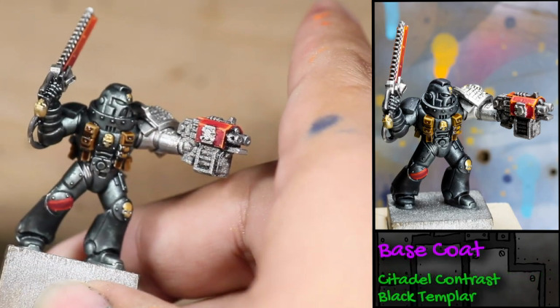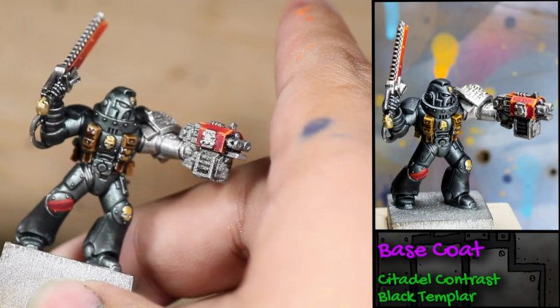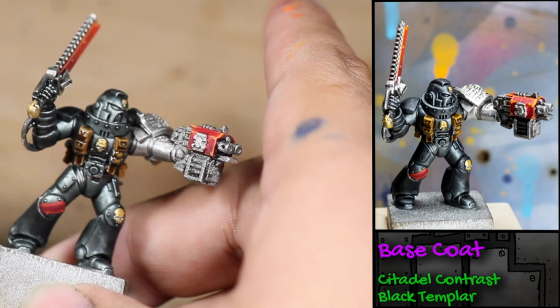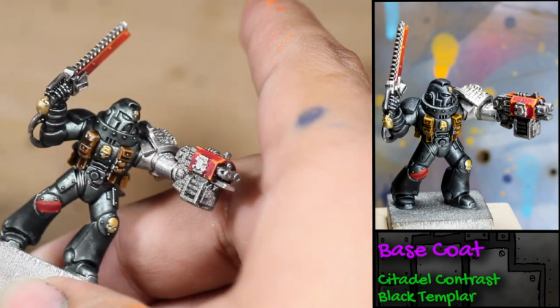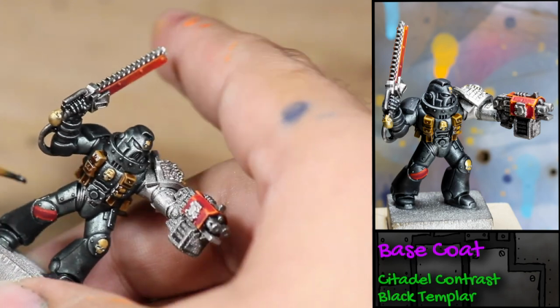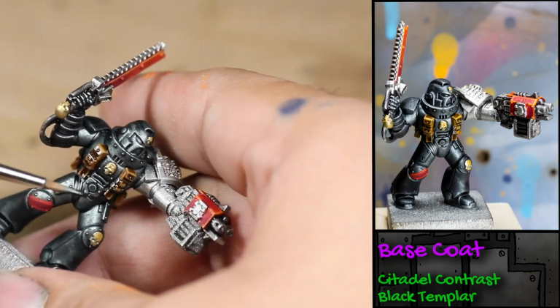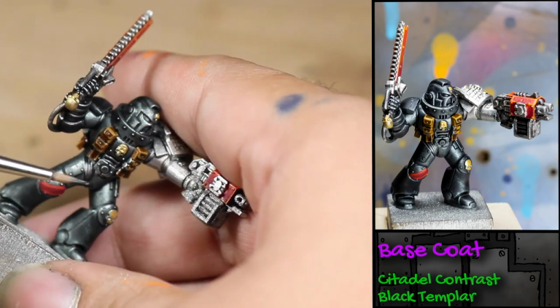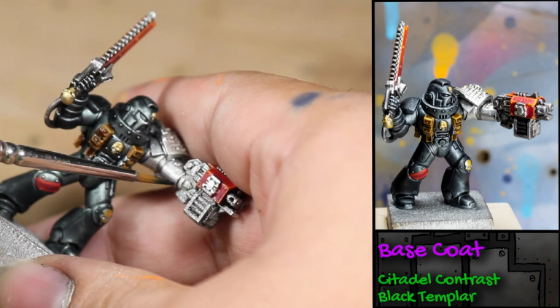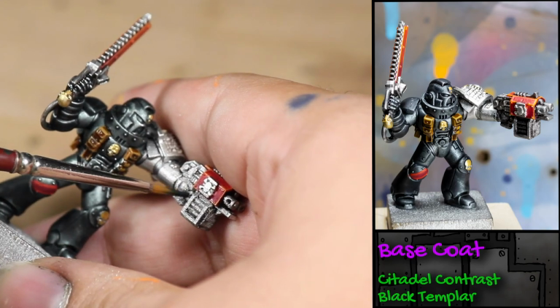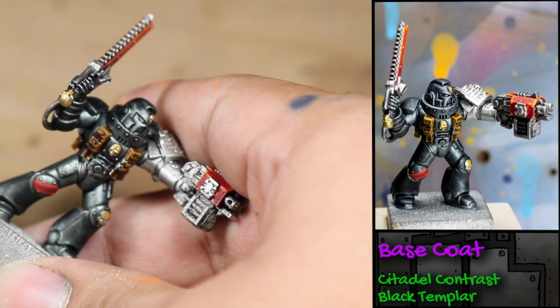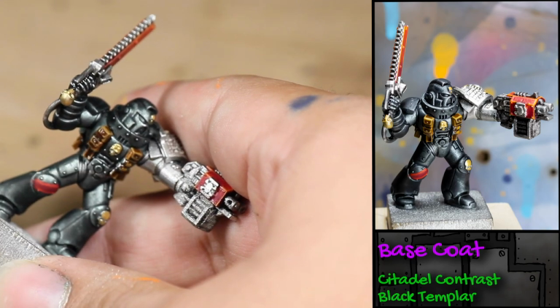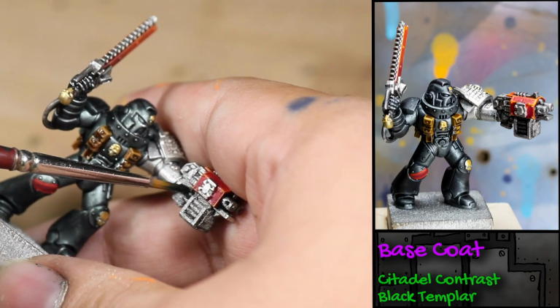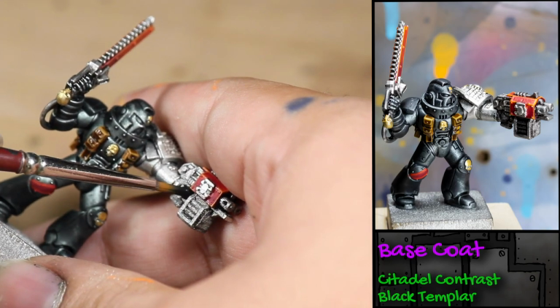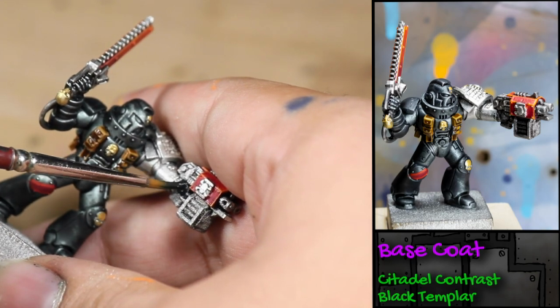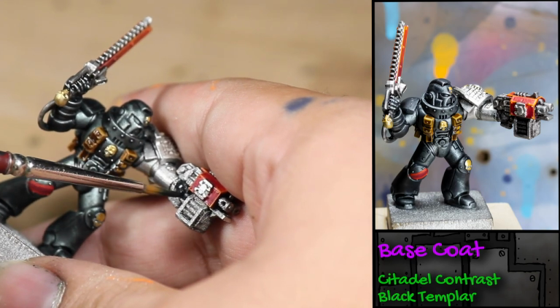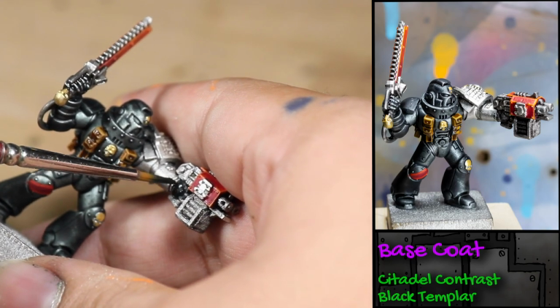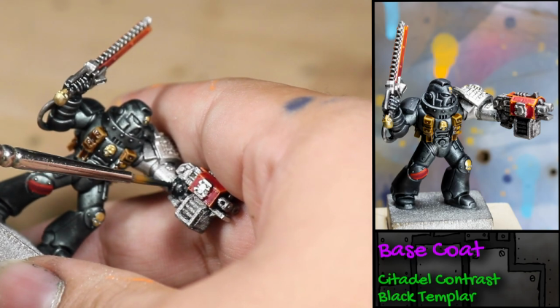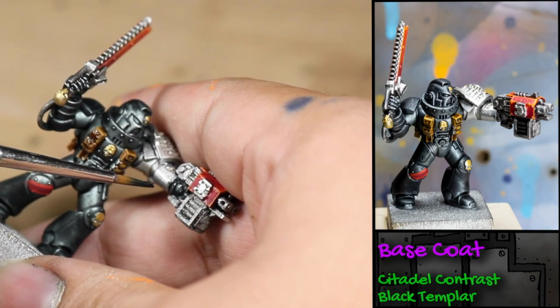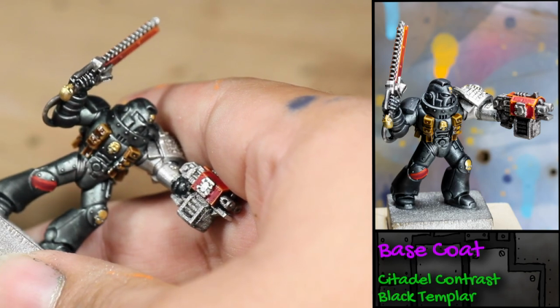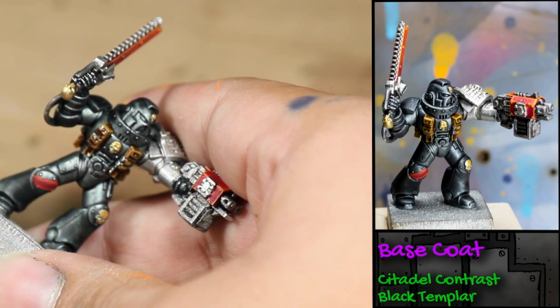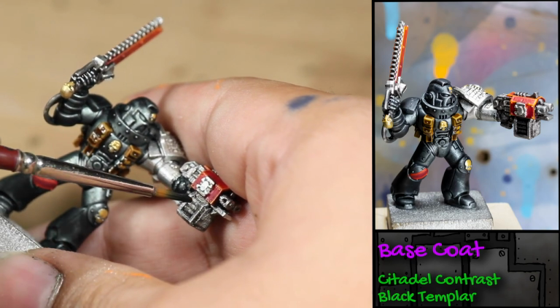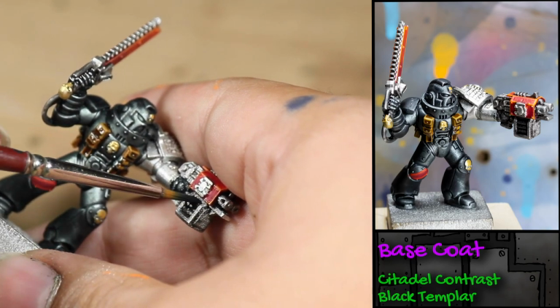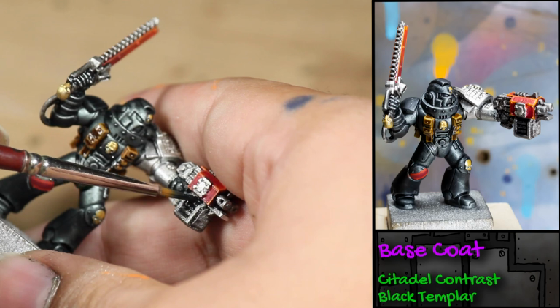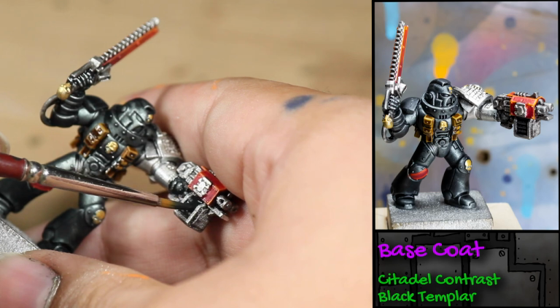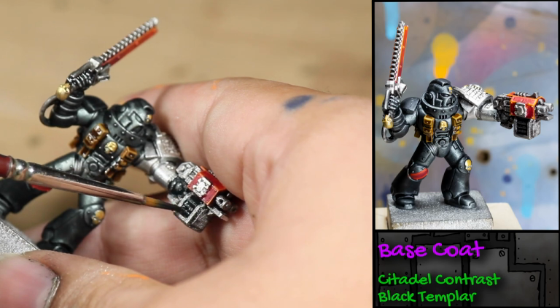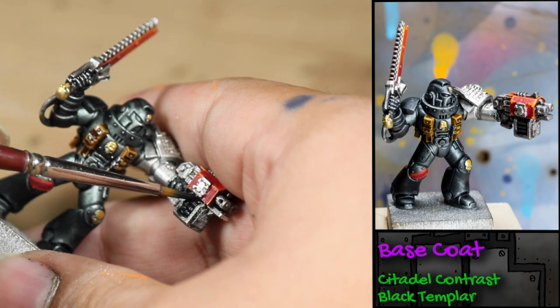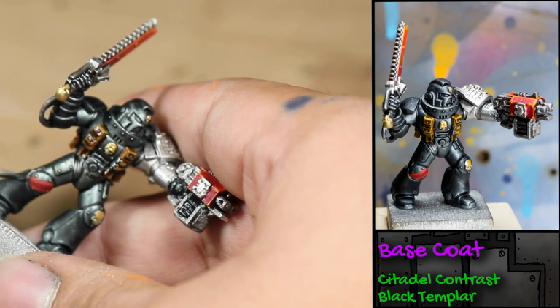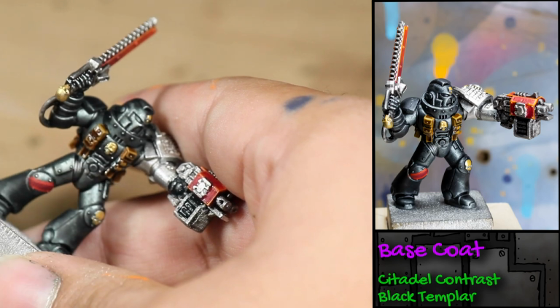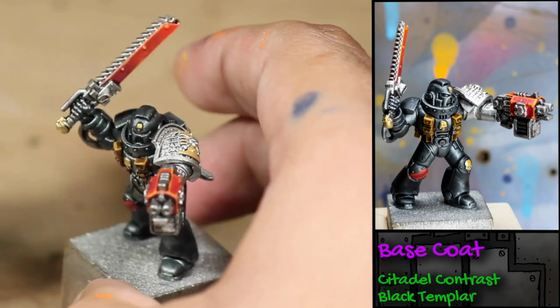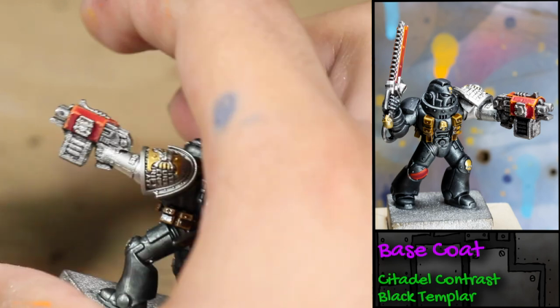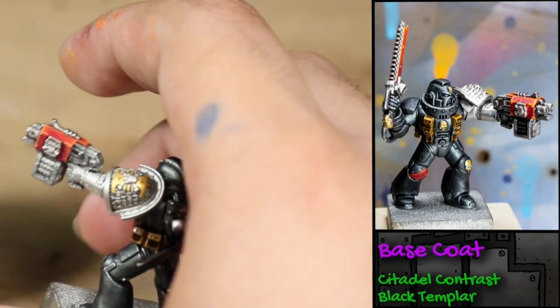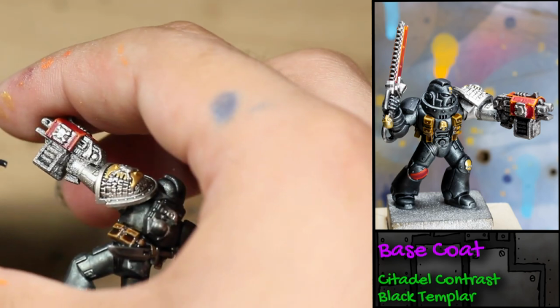I thought that there wasn't quite enough detail in the 3D print on the hand and the exposed bullets, so I covered them up with some Games Workshop Contrast Black Templar.